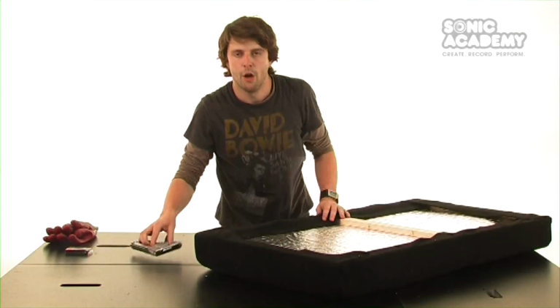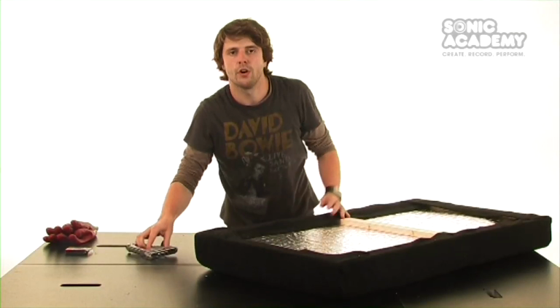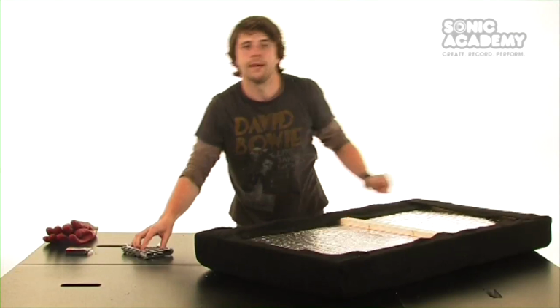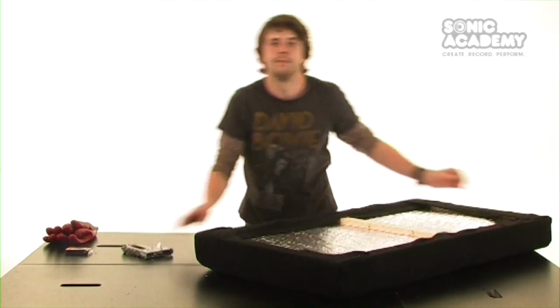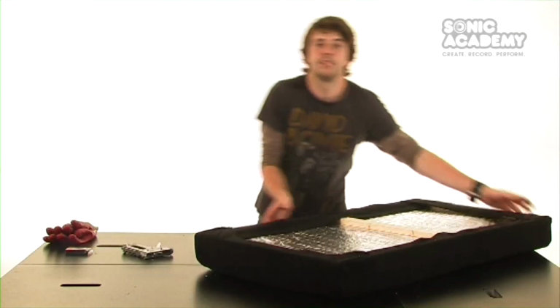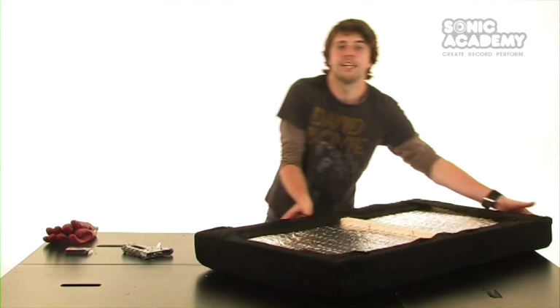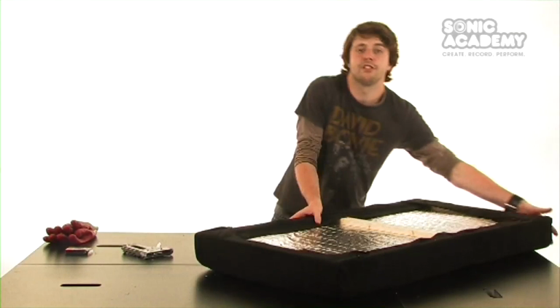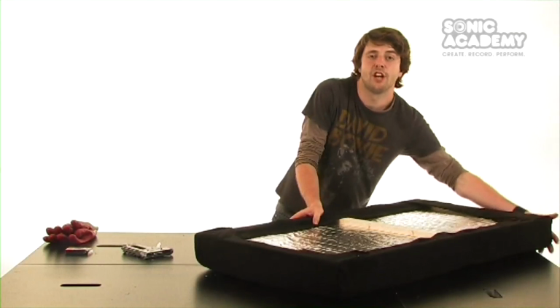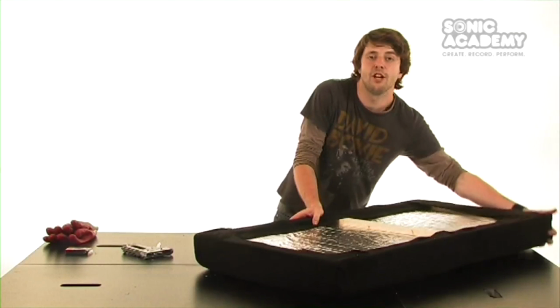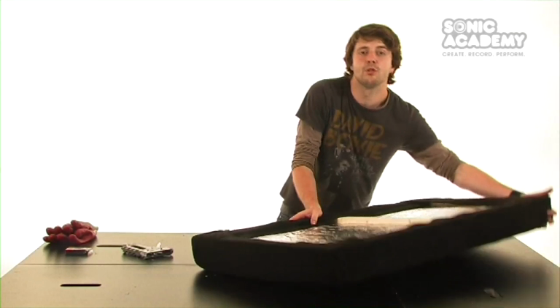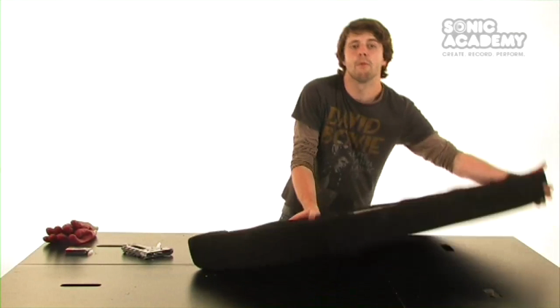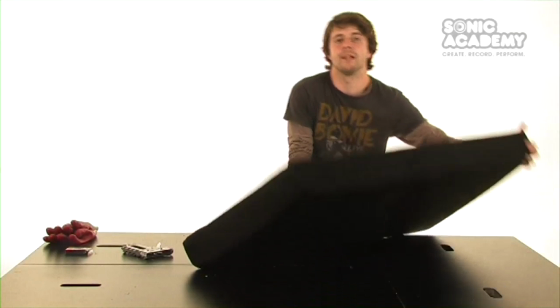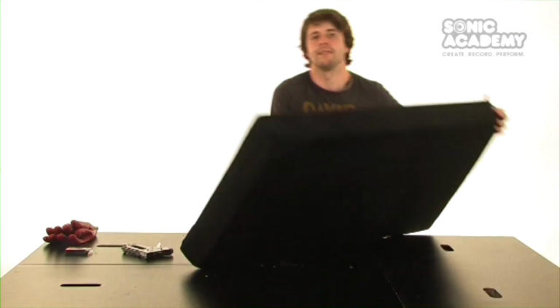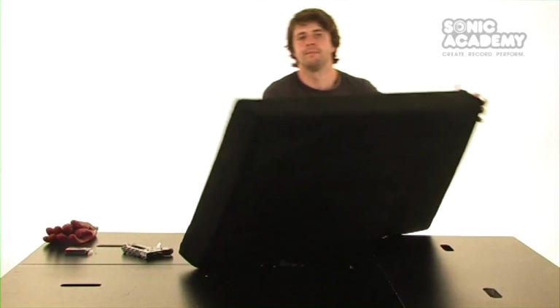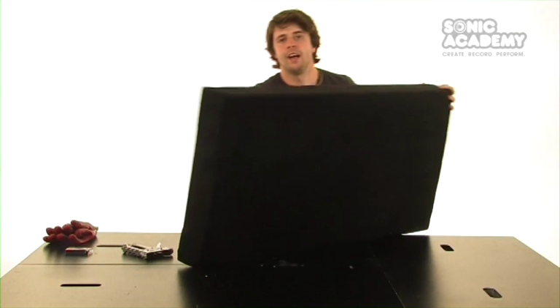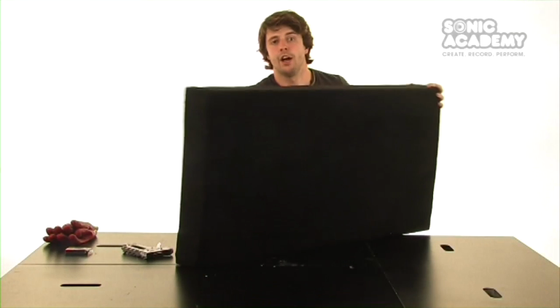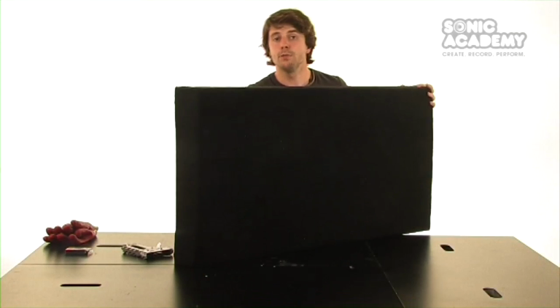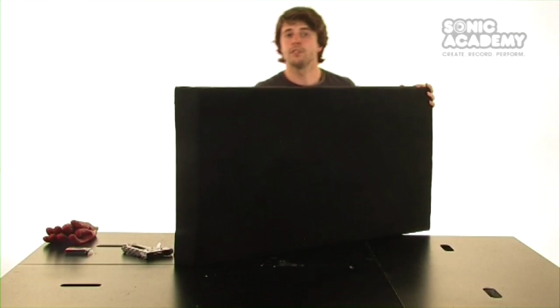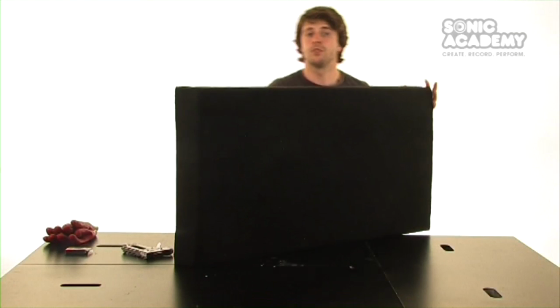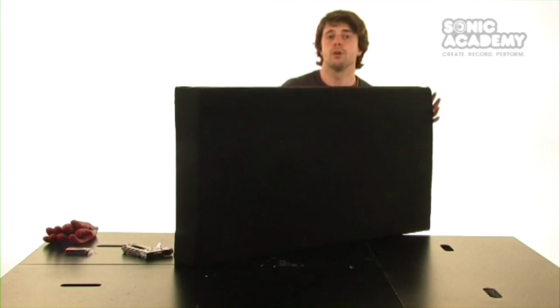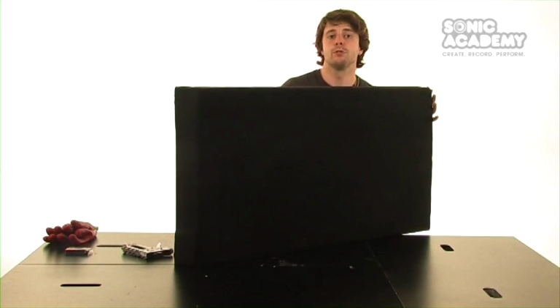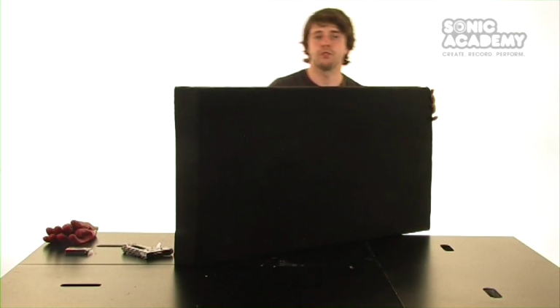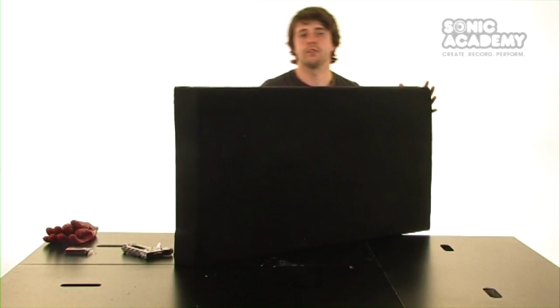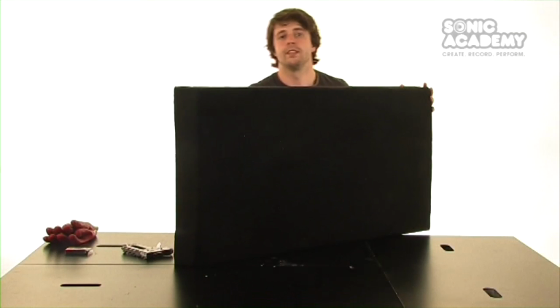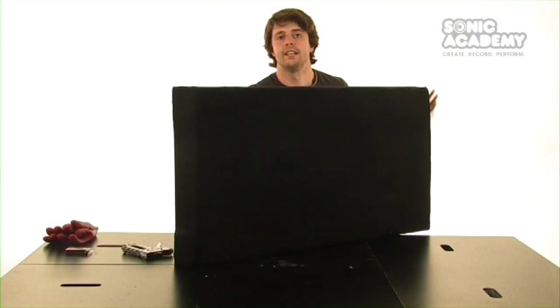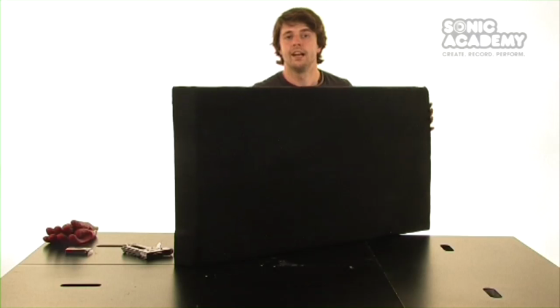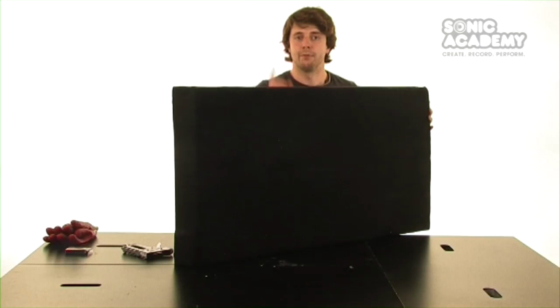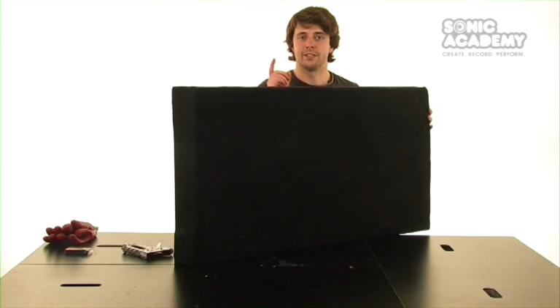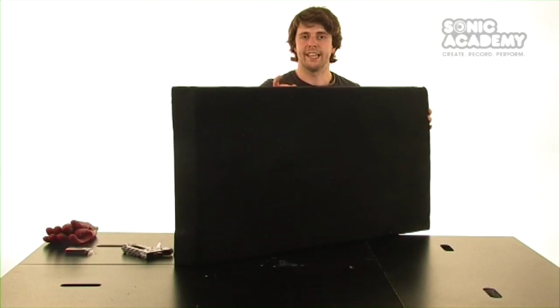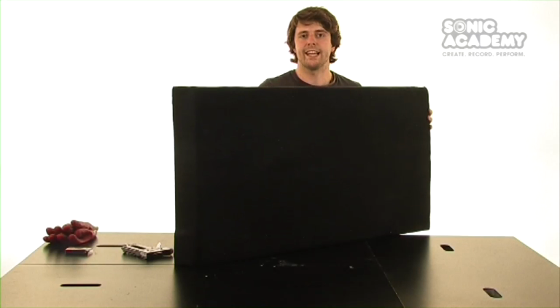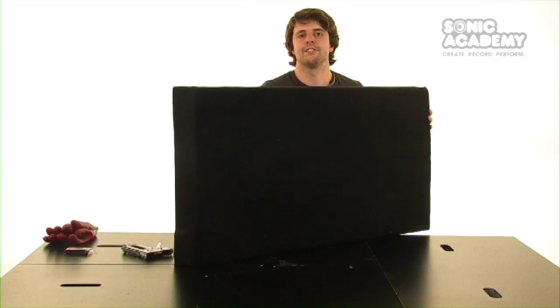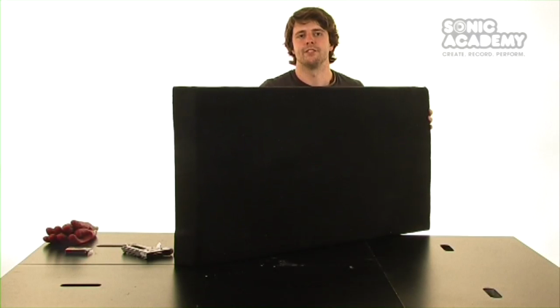So that's our sound absorber built. I hope this tutorial was useful, and we'll see you again soon.